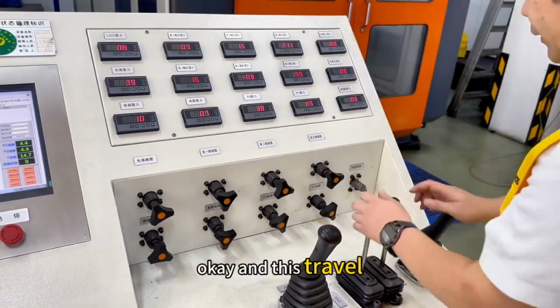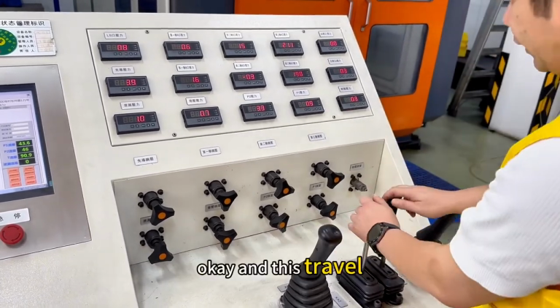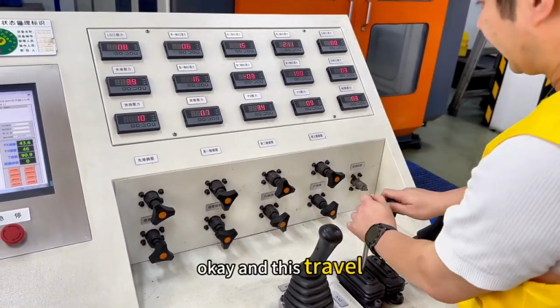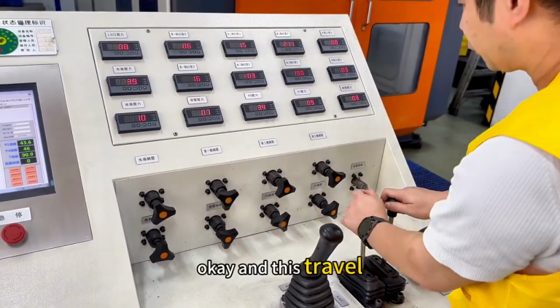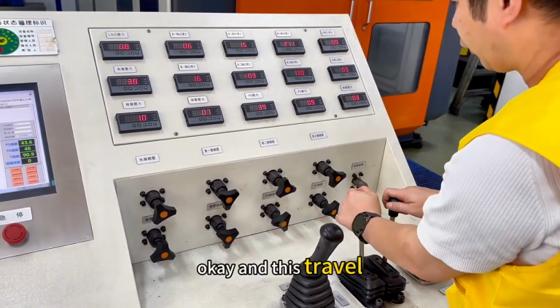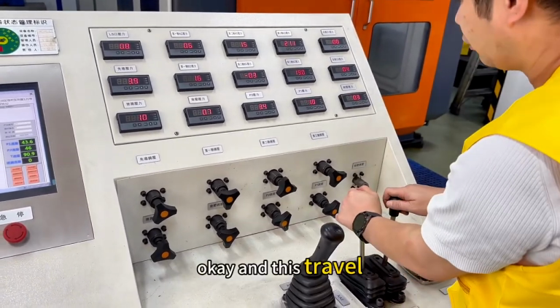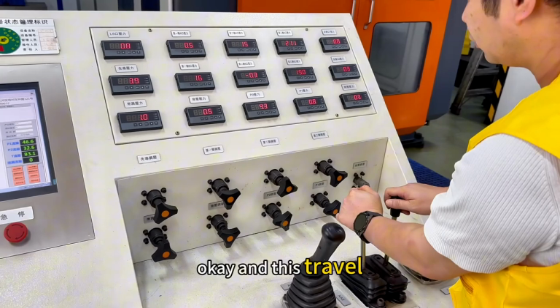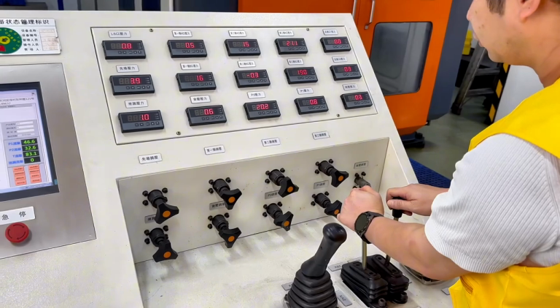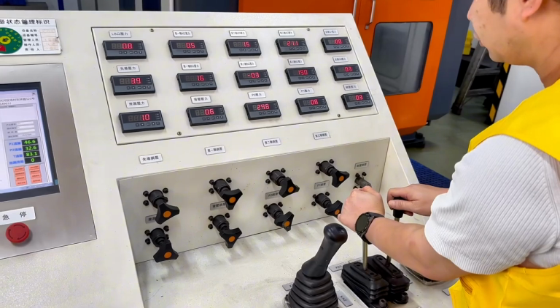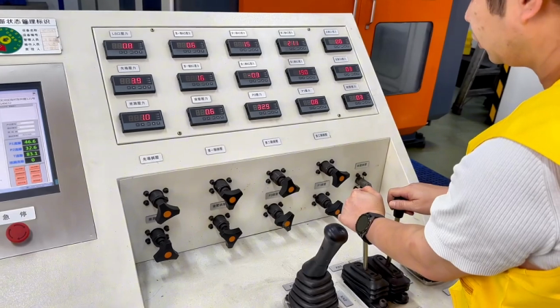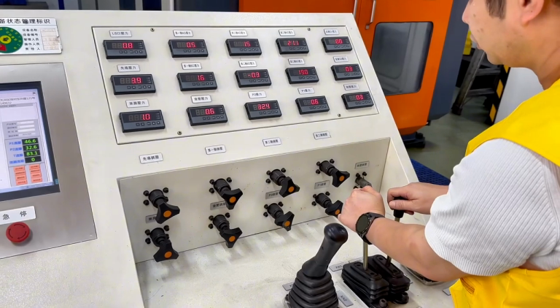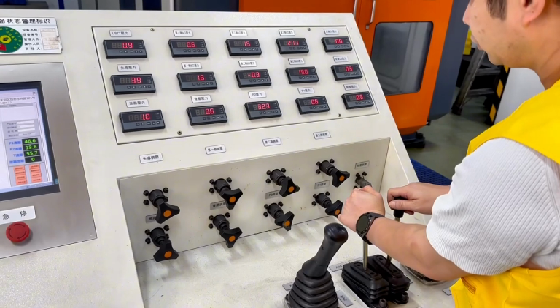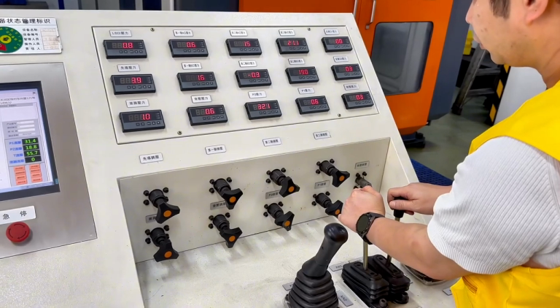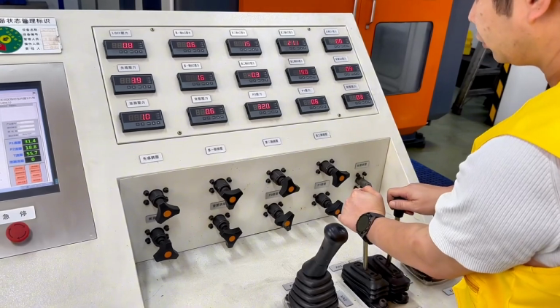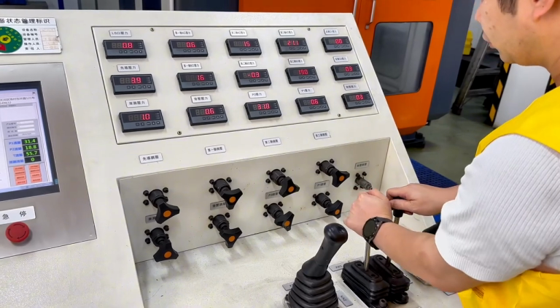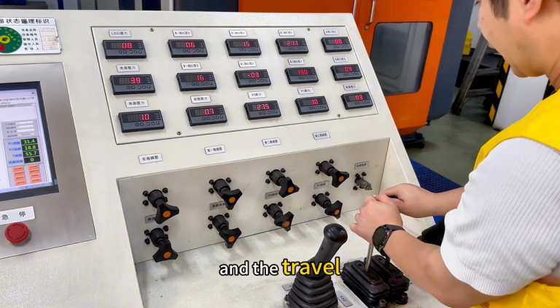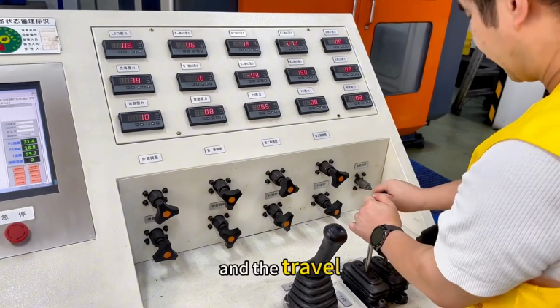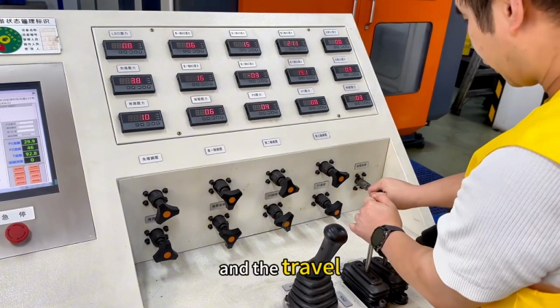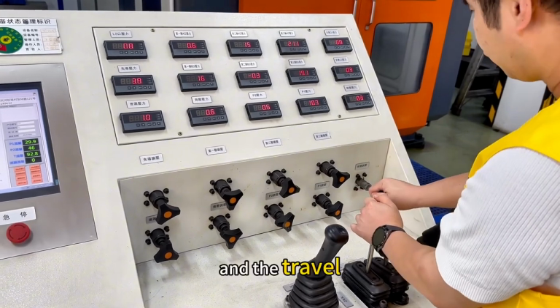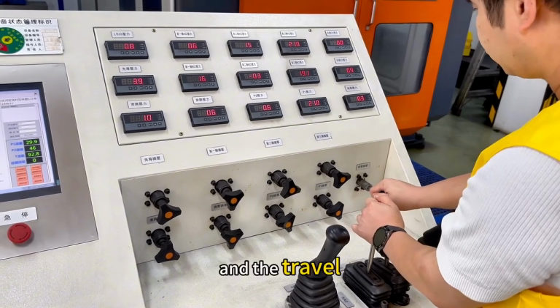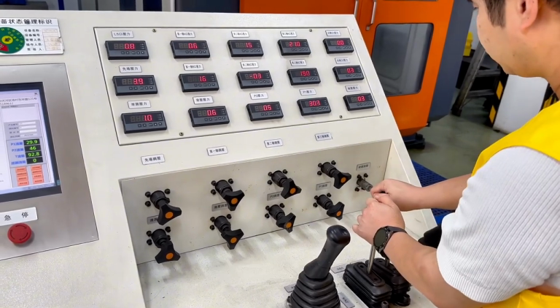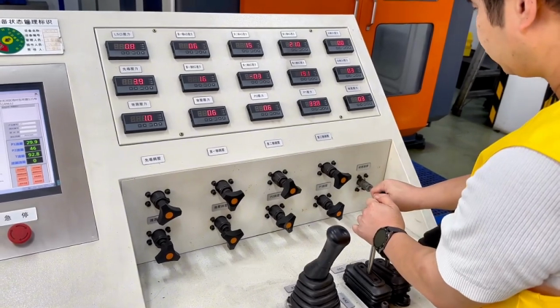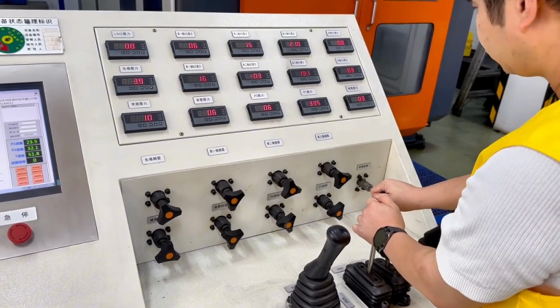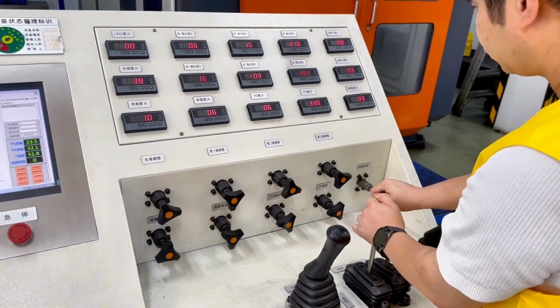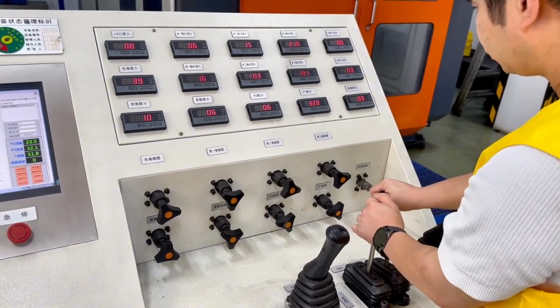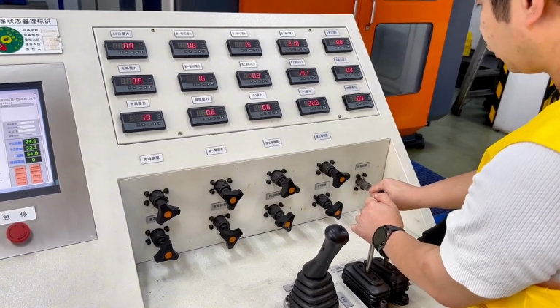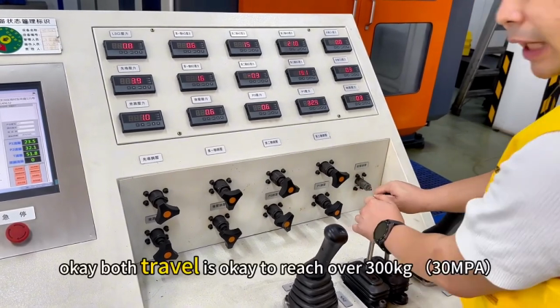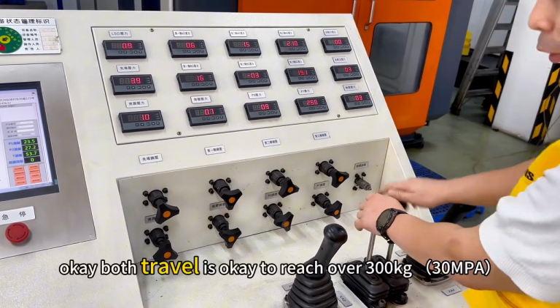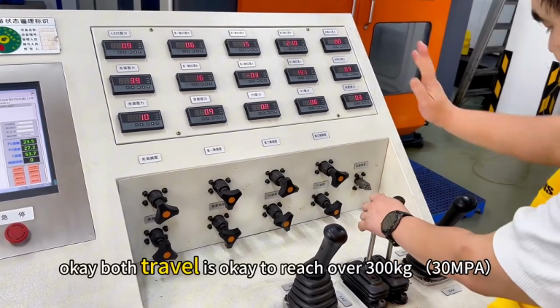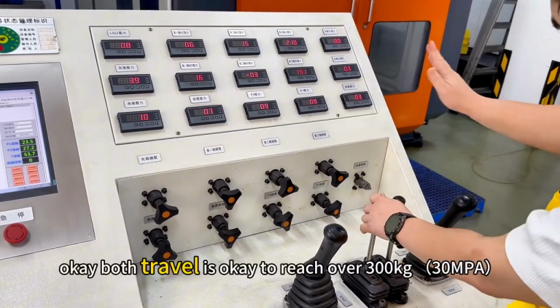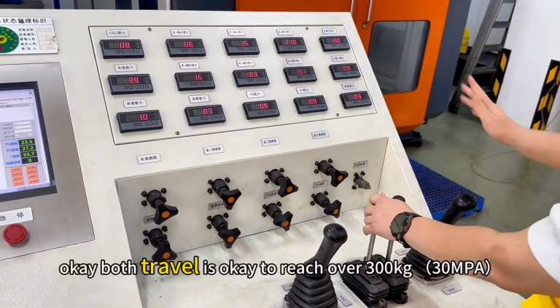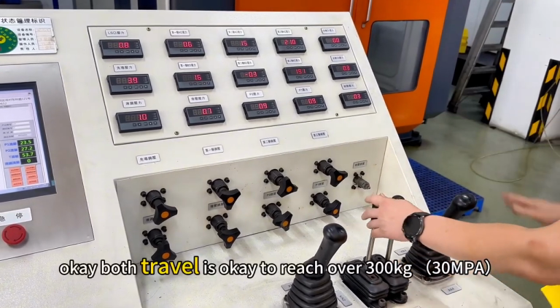Okay, and this travel. And the travel. Okay, both travel is okay.